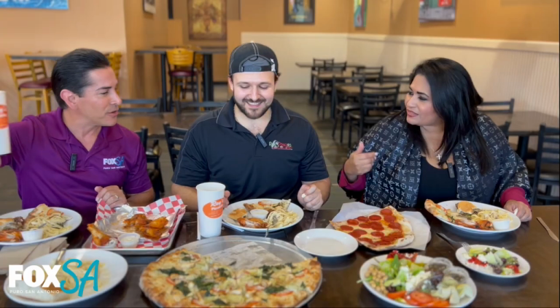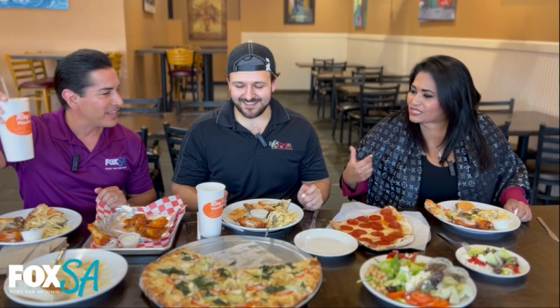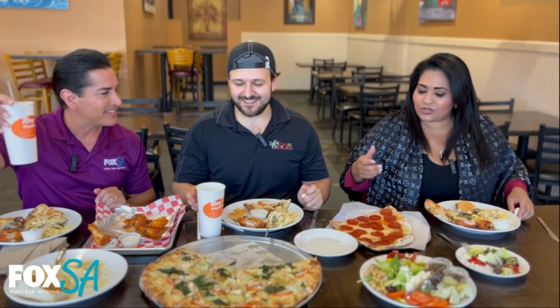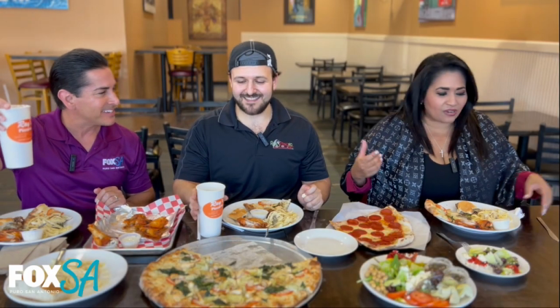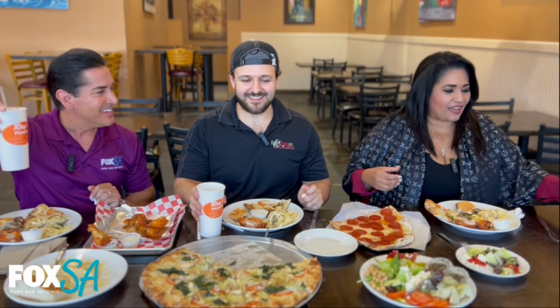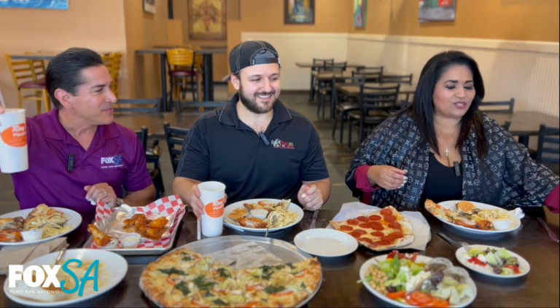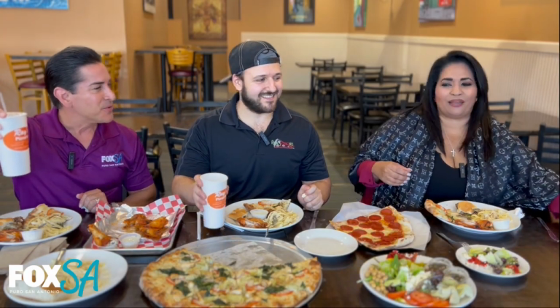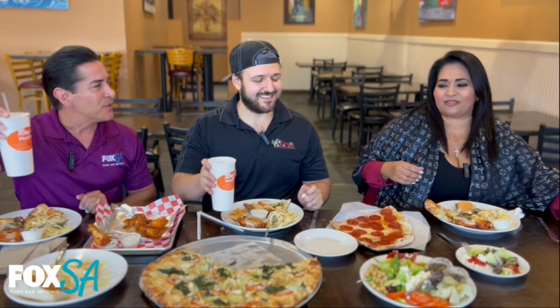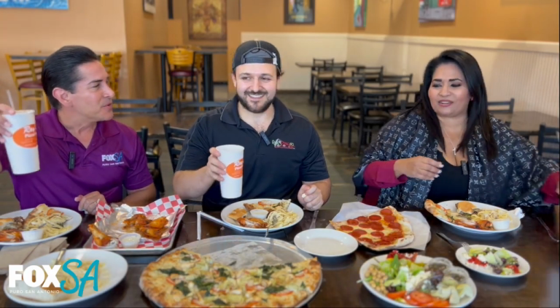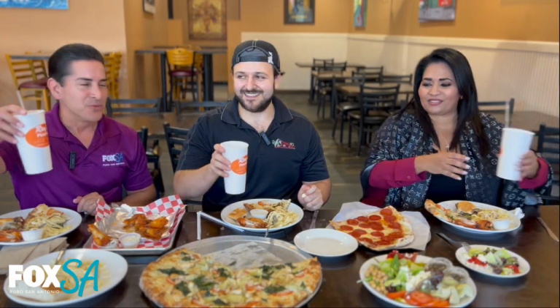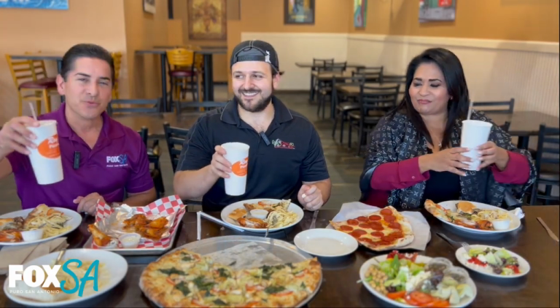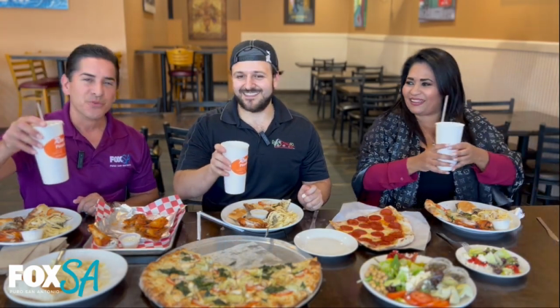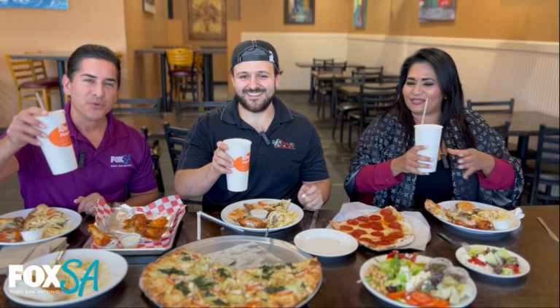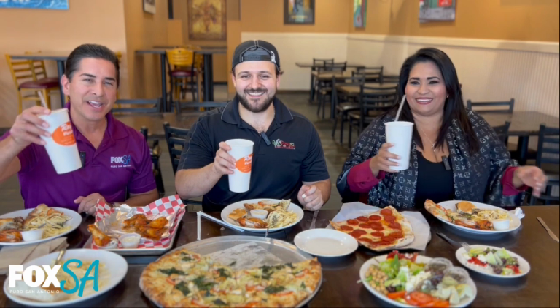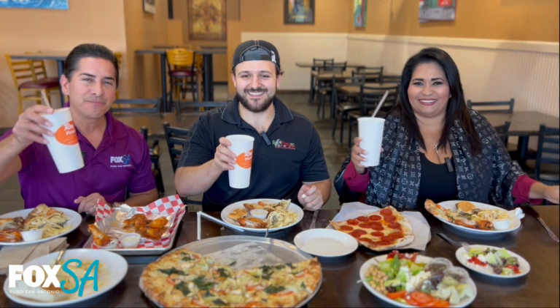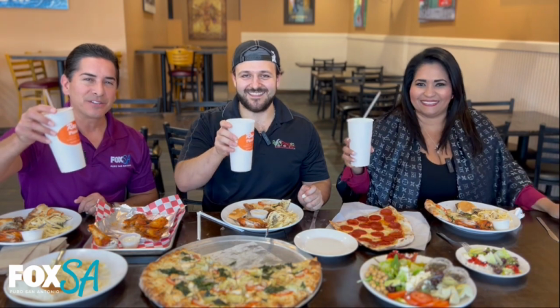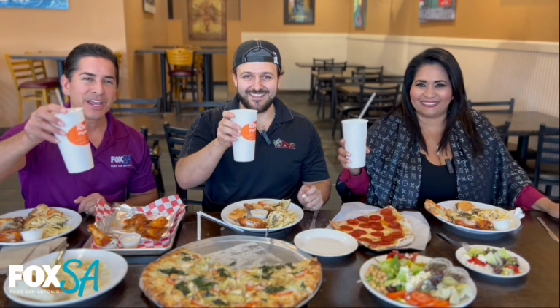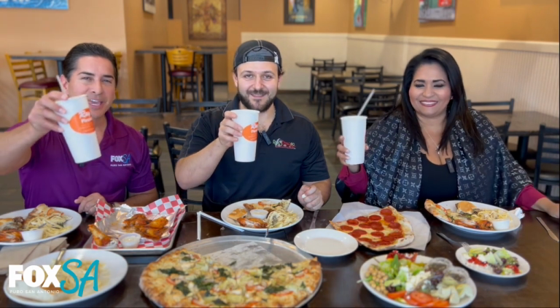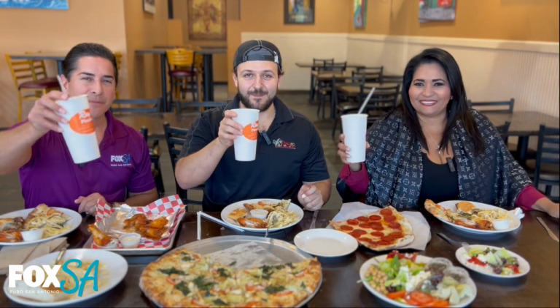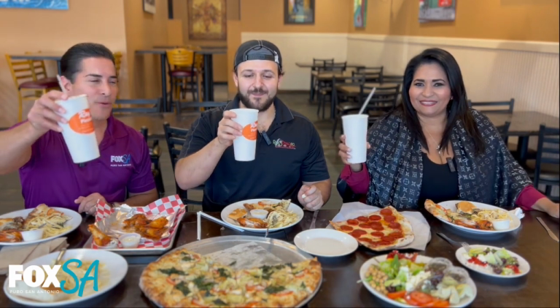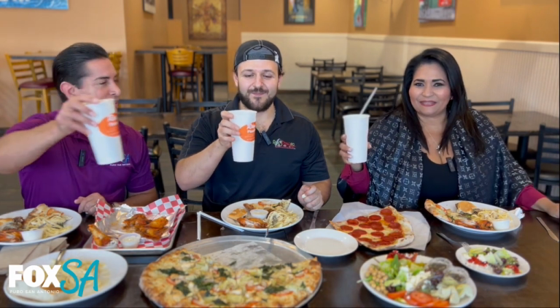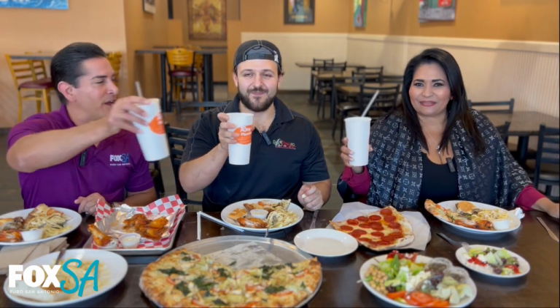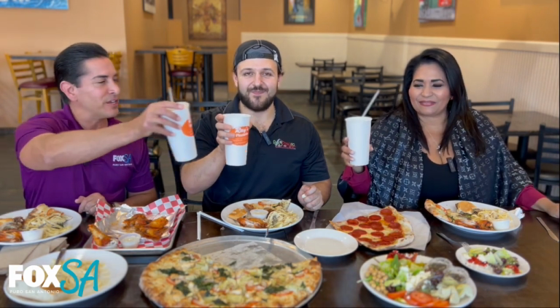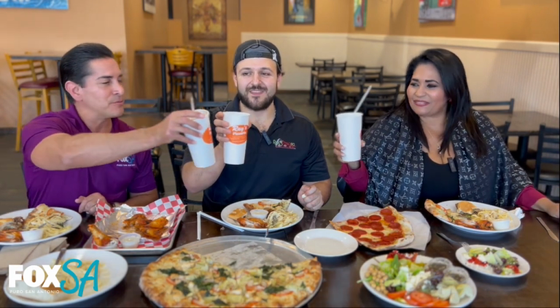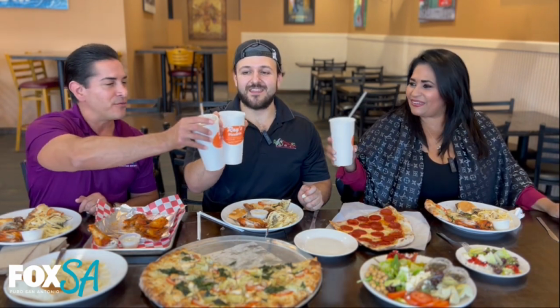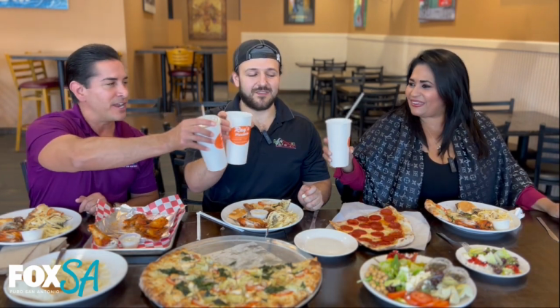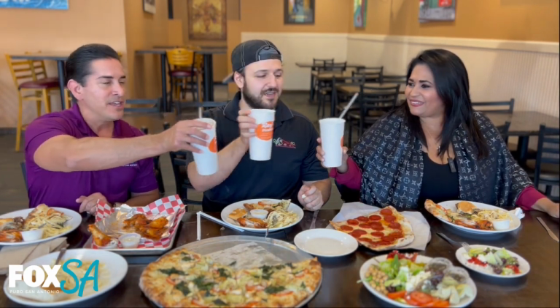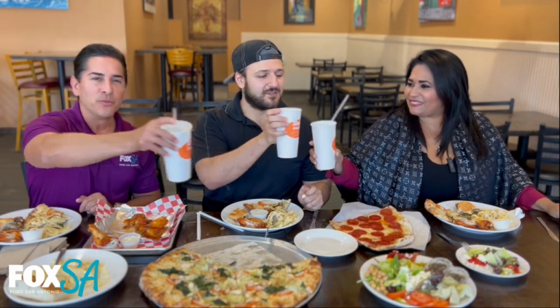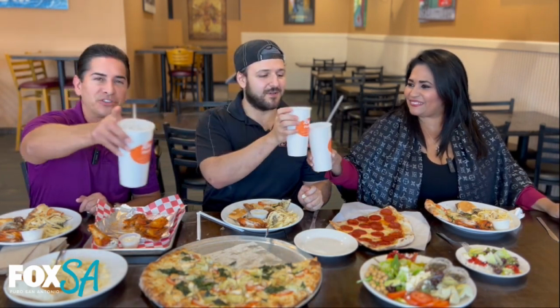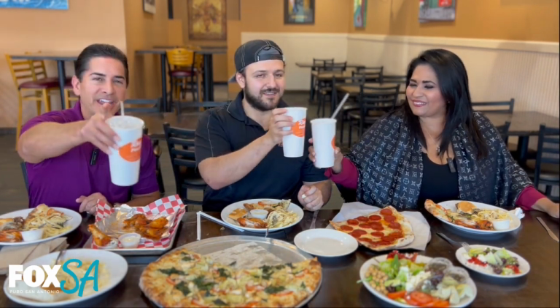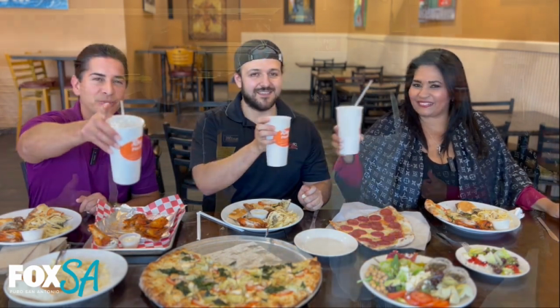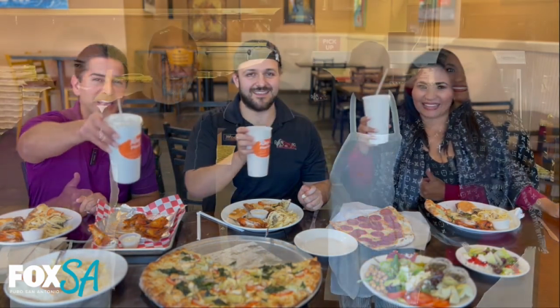Let's raise our glasses. This is DoorDash — I want DoorDash to my house. Ray's Pizzeria. Keep it Puro. Congratulations, my friend. Thank you guys so much. See you next week.